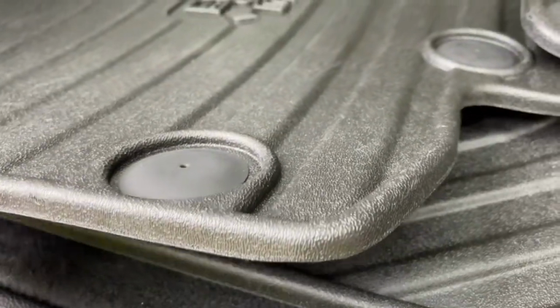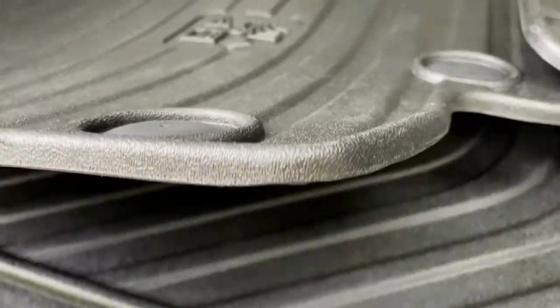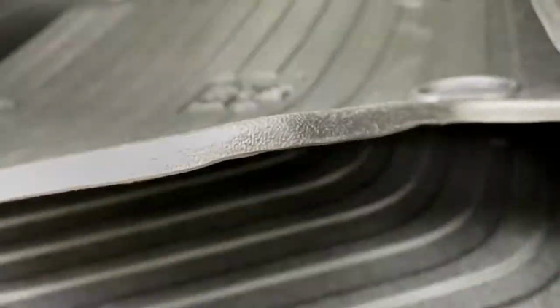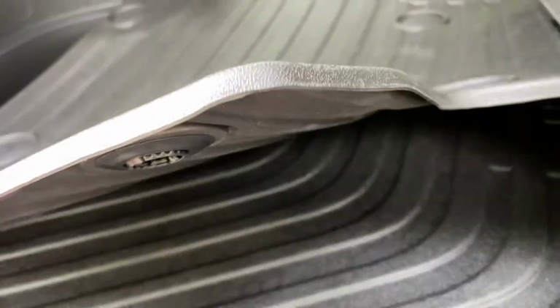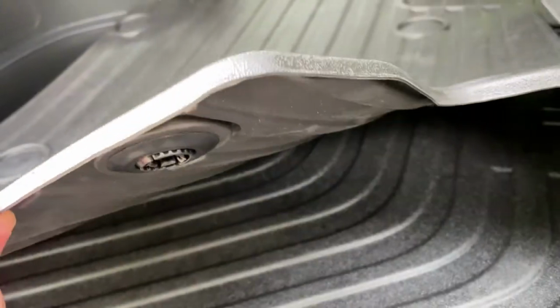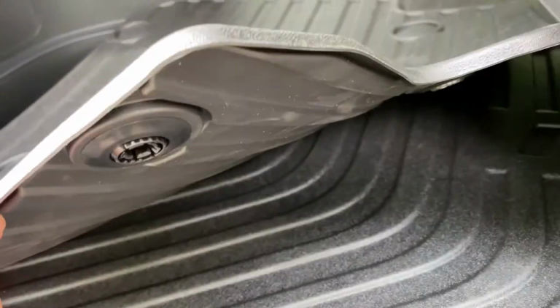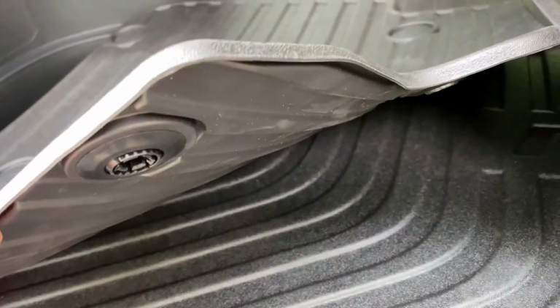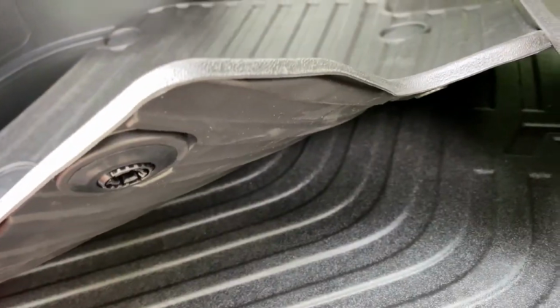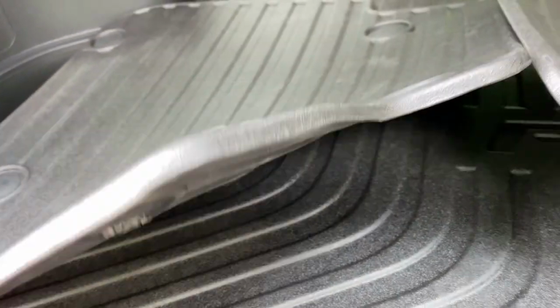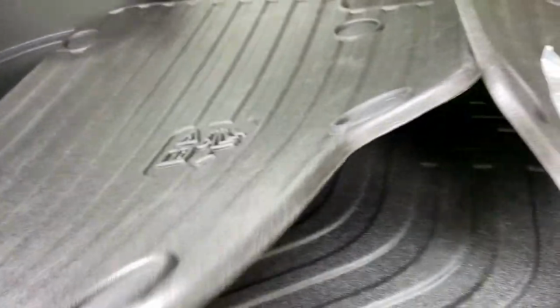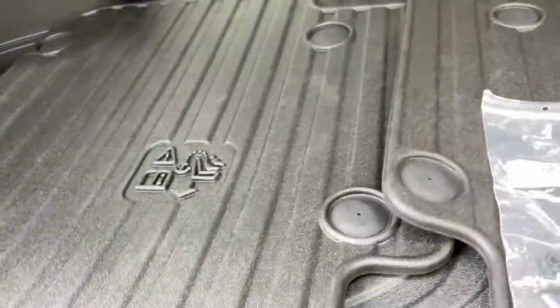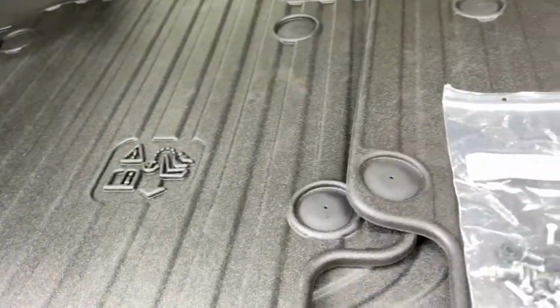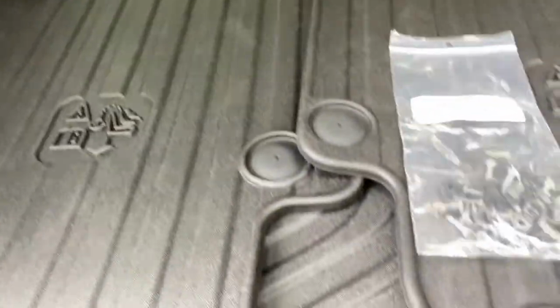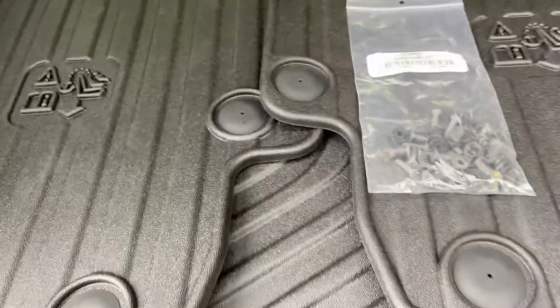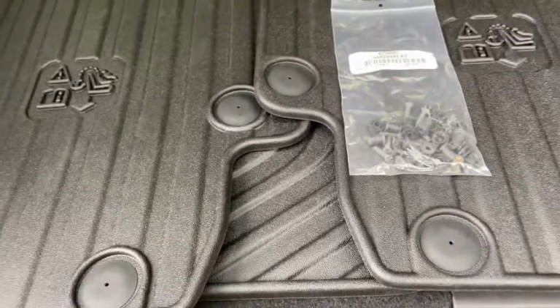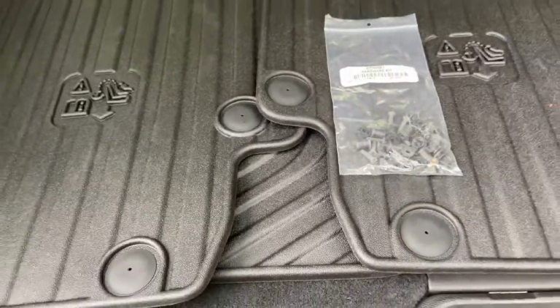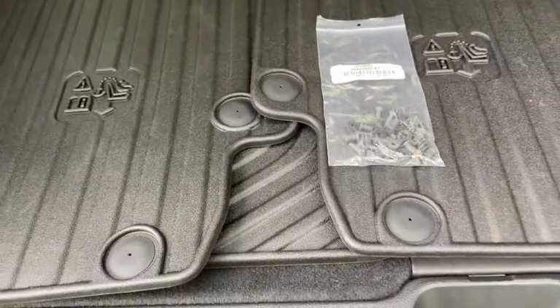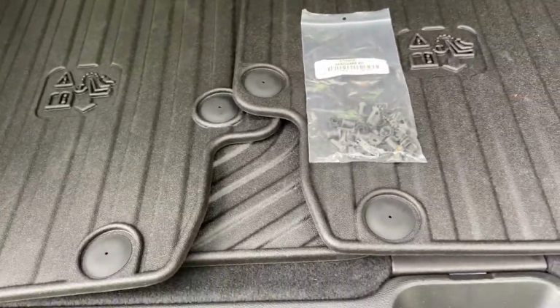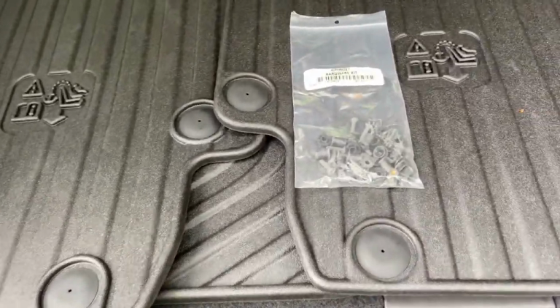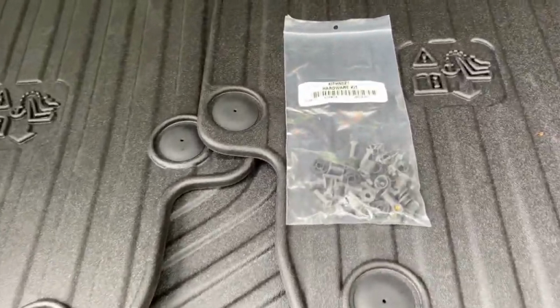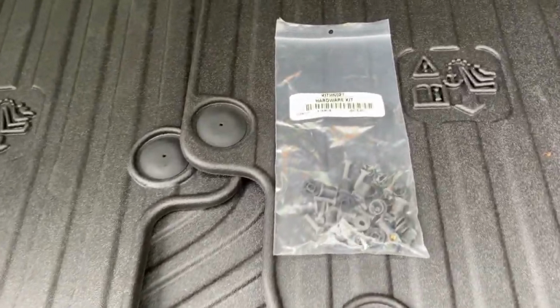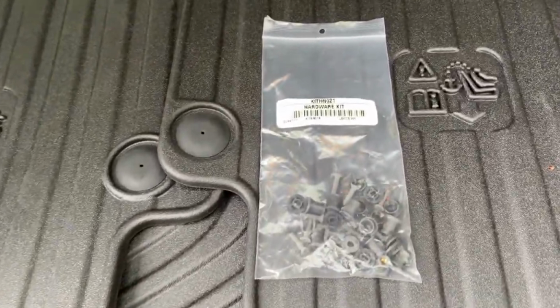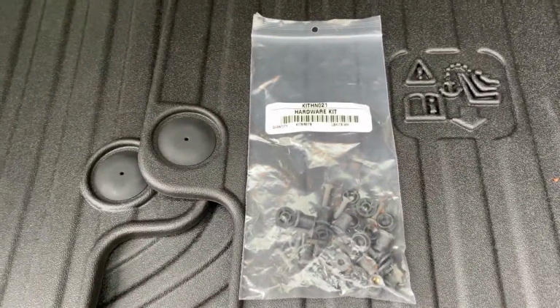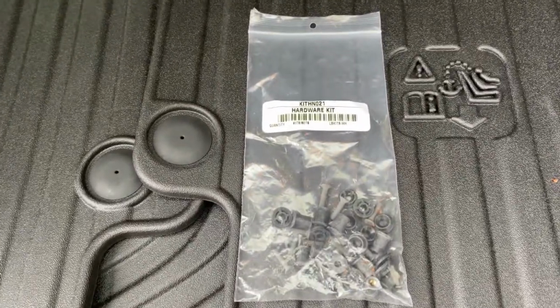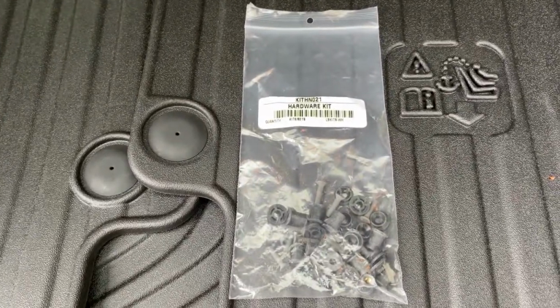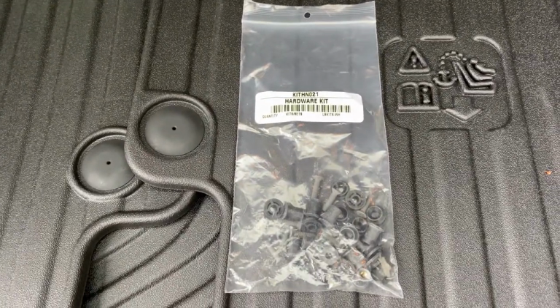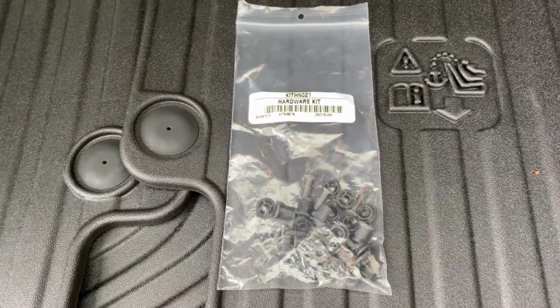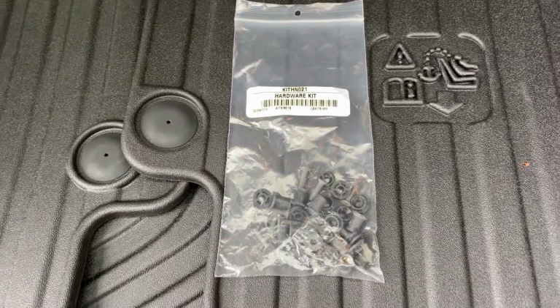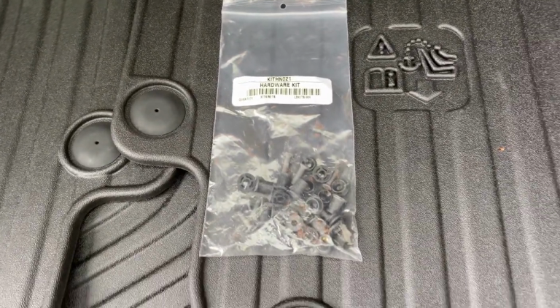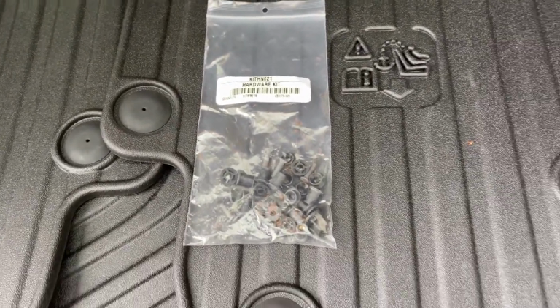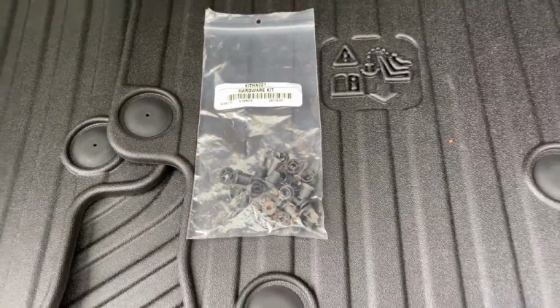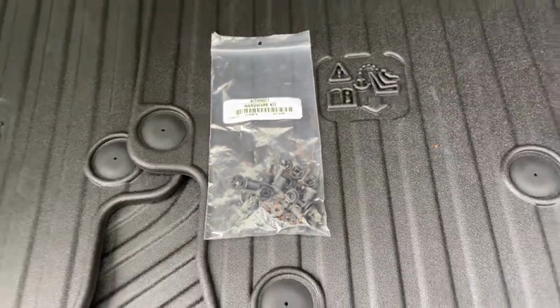The seatback protectors come with a hardware kit with well nuts, screws, and snaps that mount onto the seatback, for which the larger protector clips clip onto.